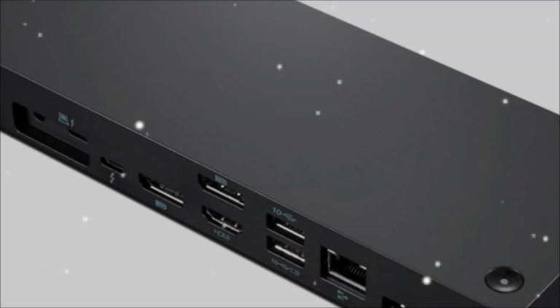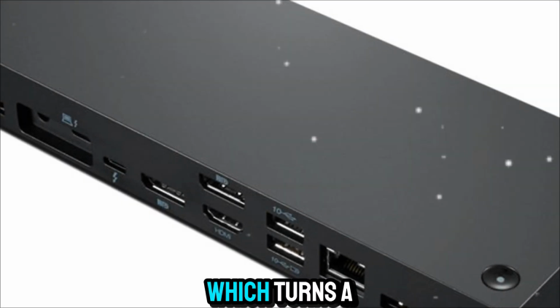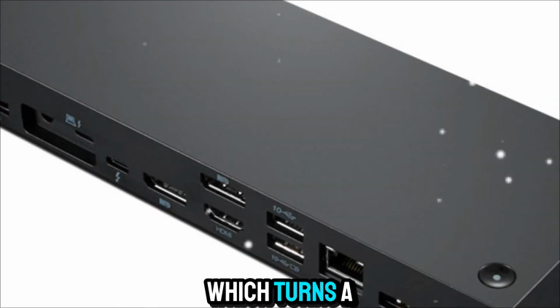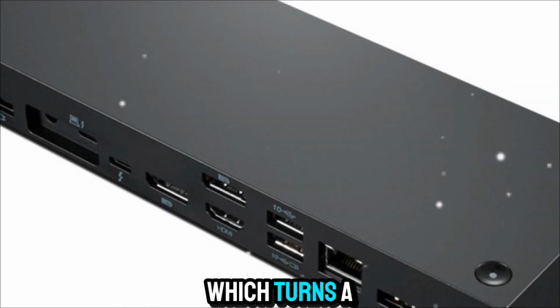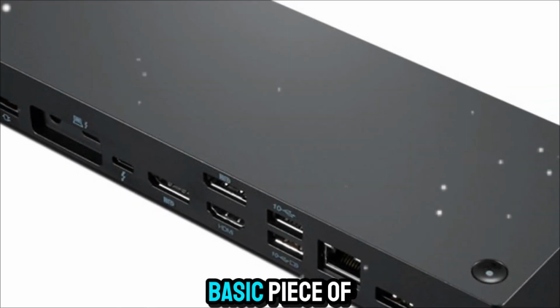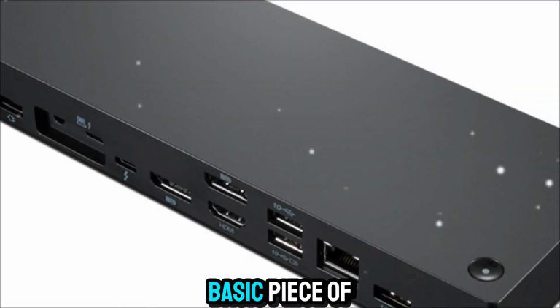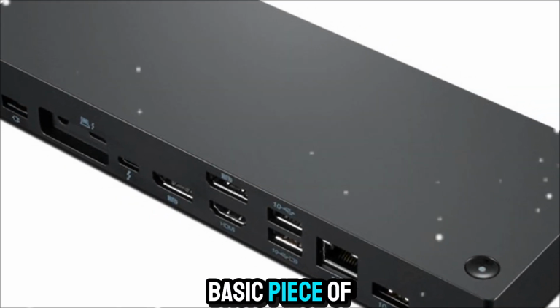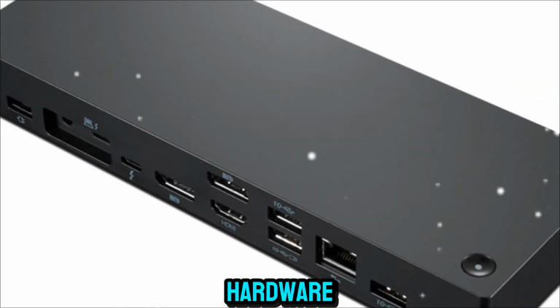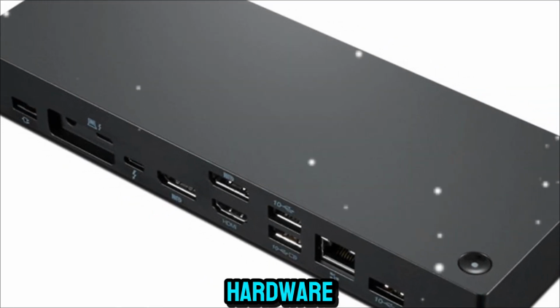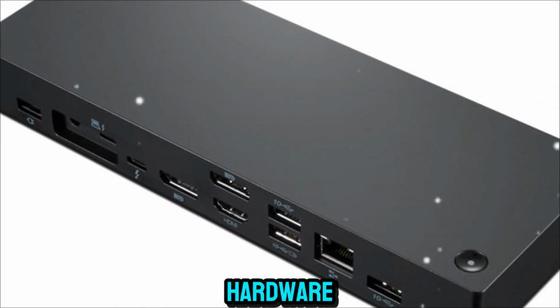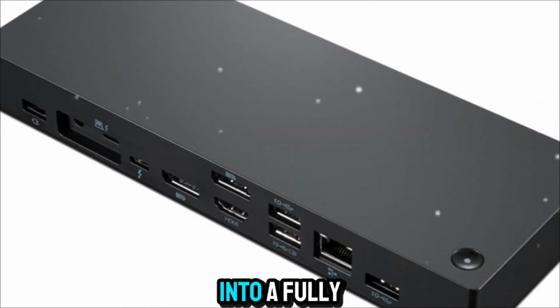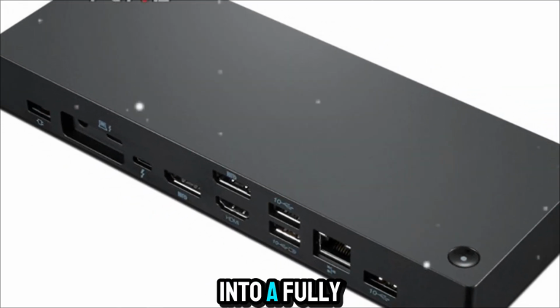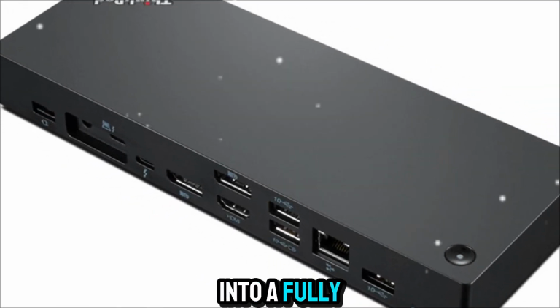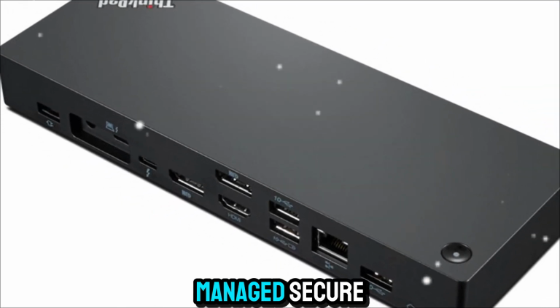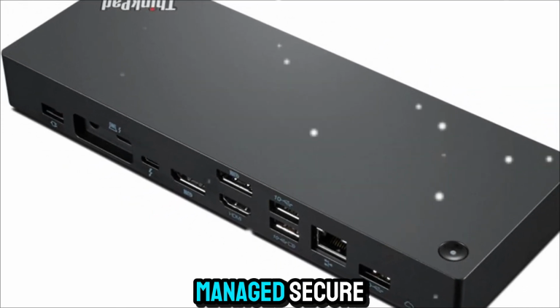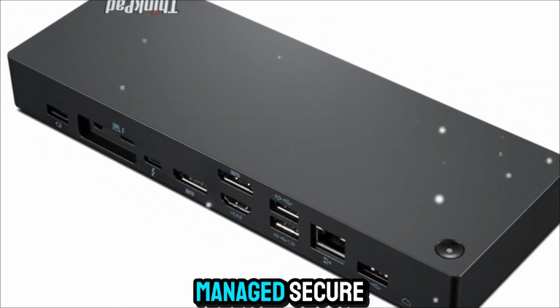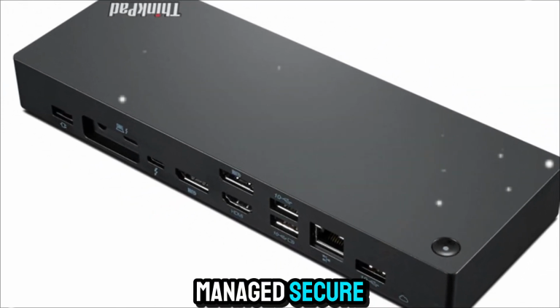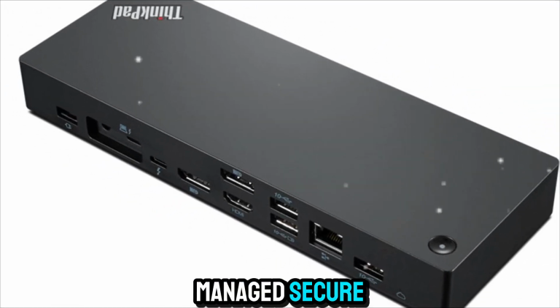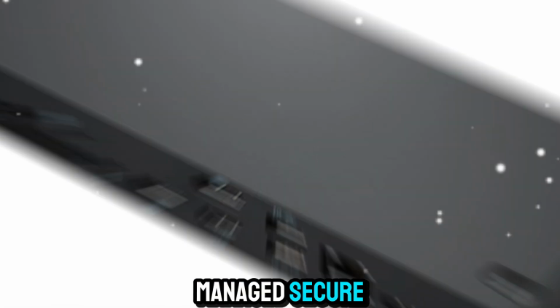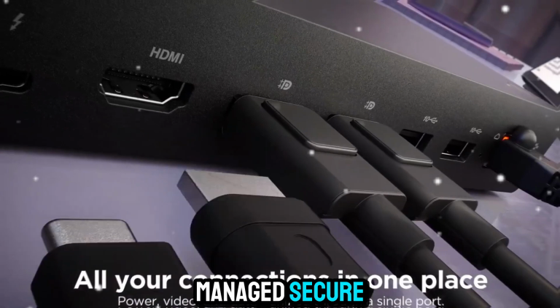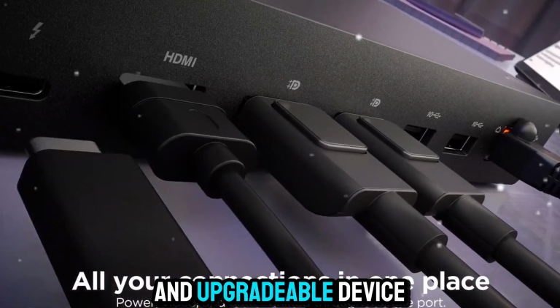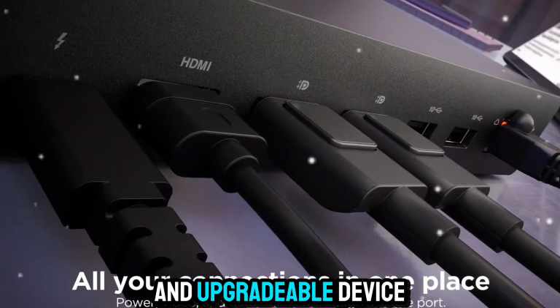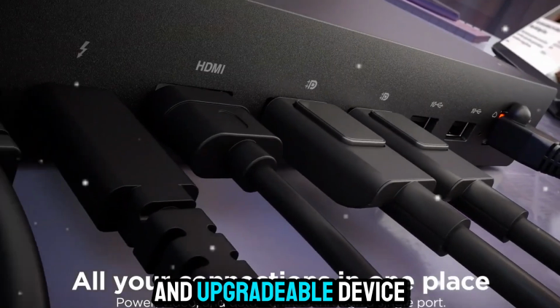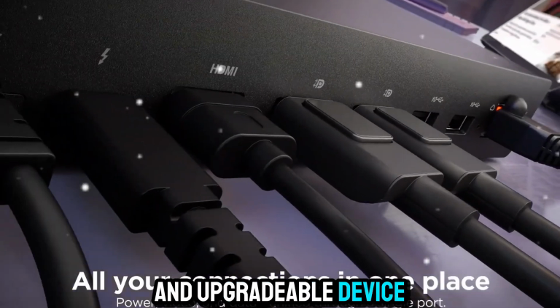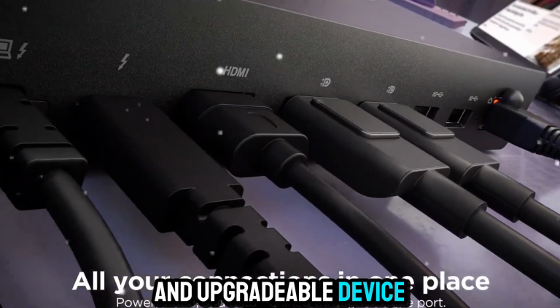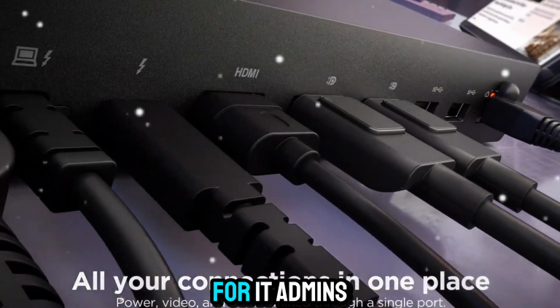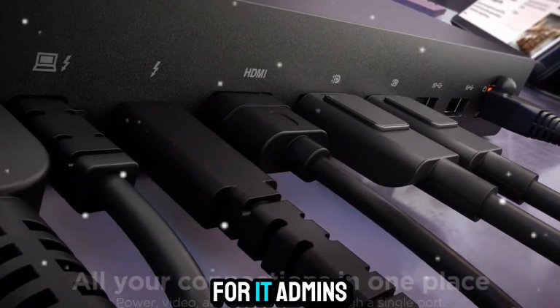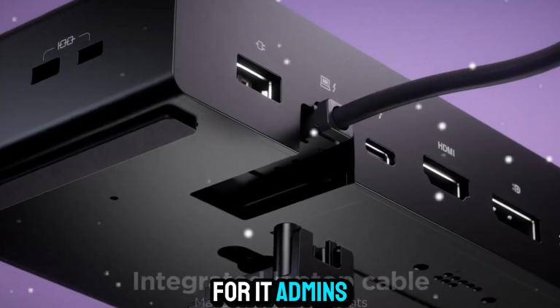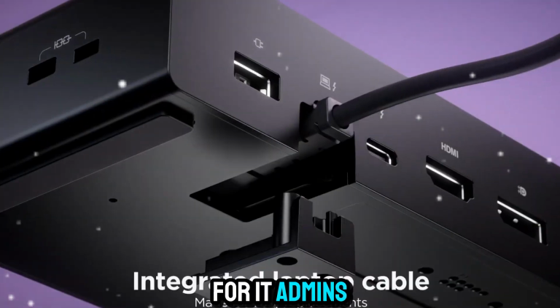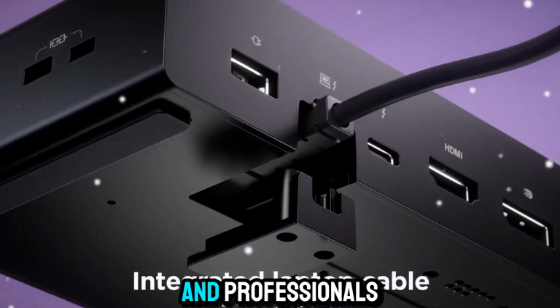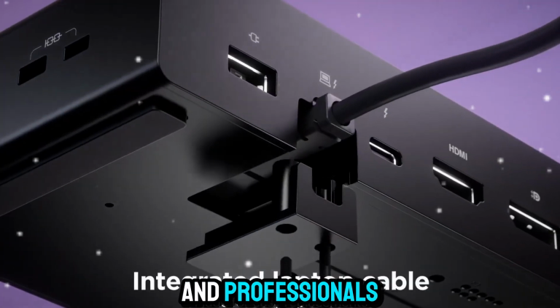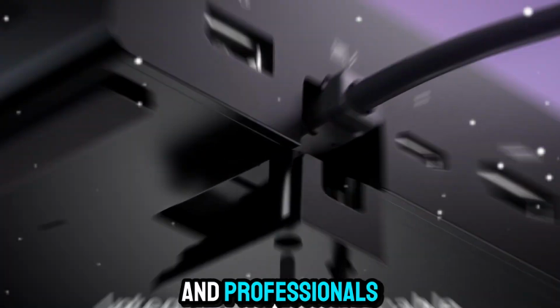which turns a basic piece of hardware into a fully managed, secure, and upgradable device for IT admins and professionals.